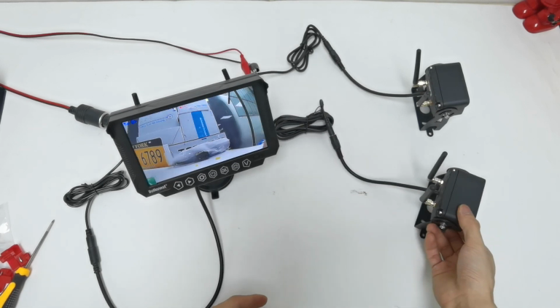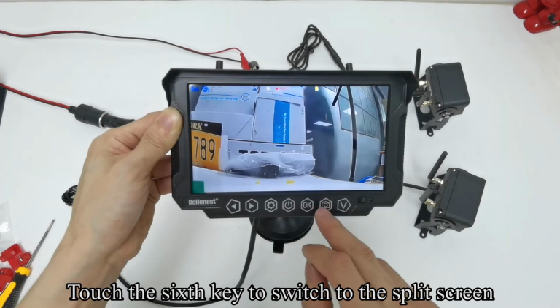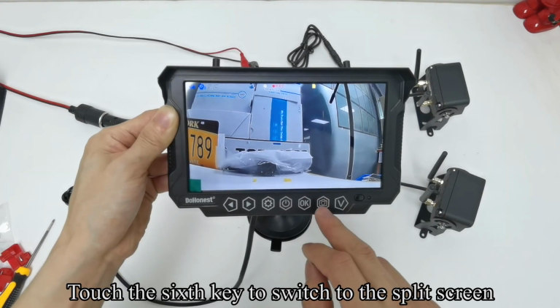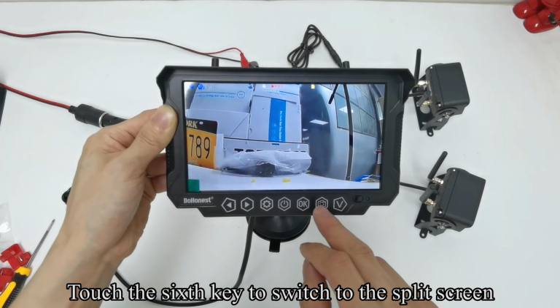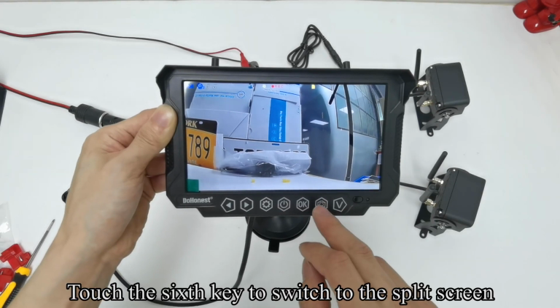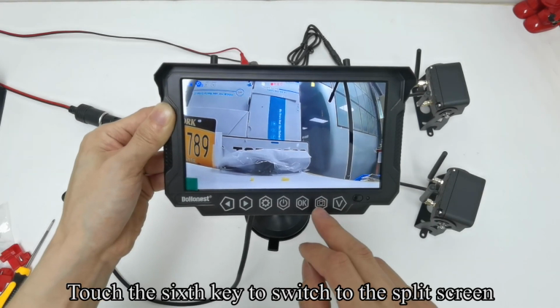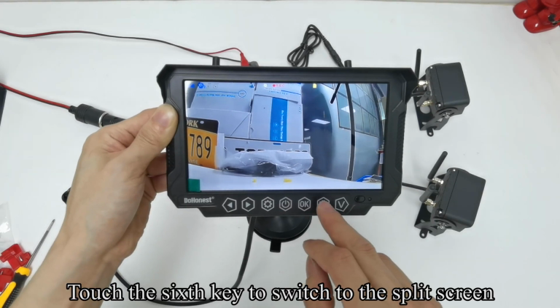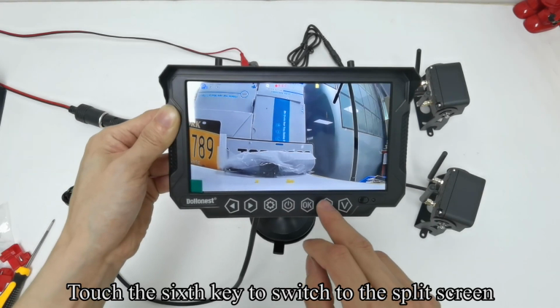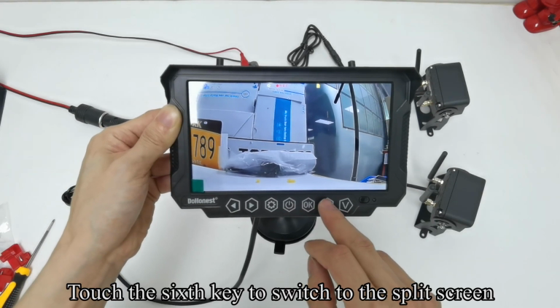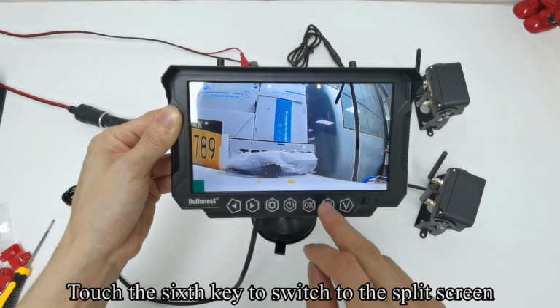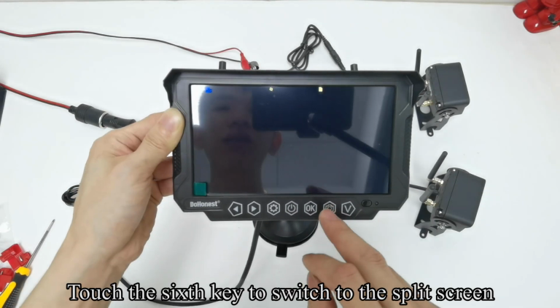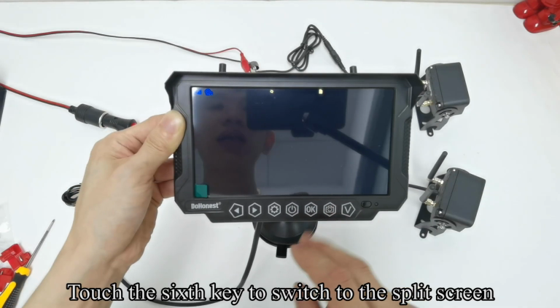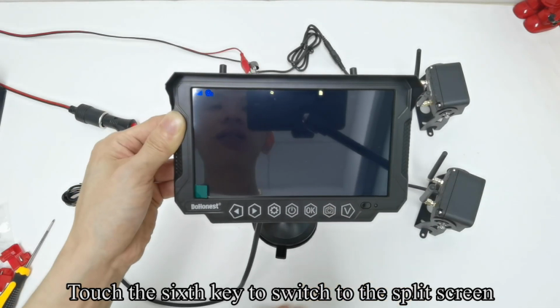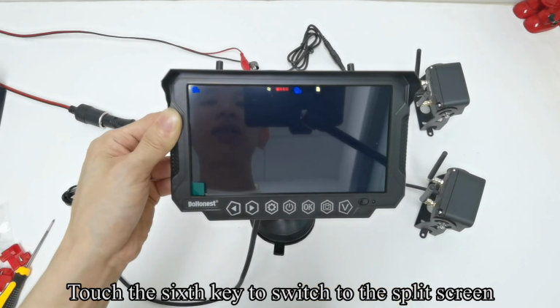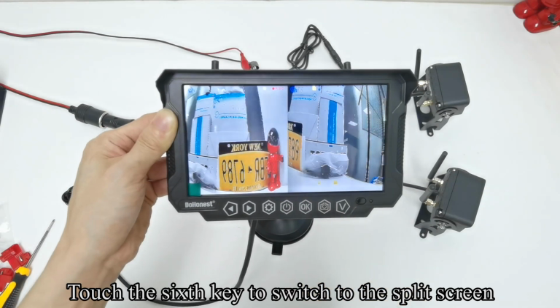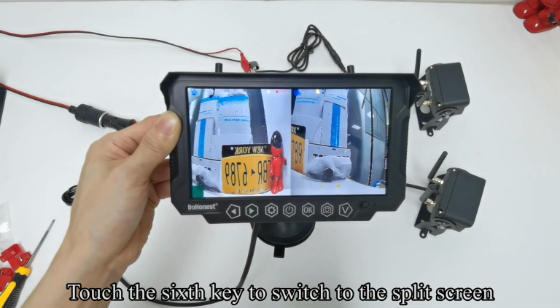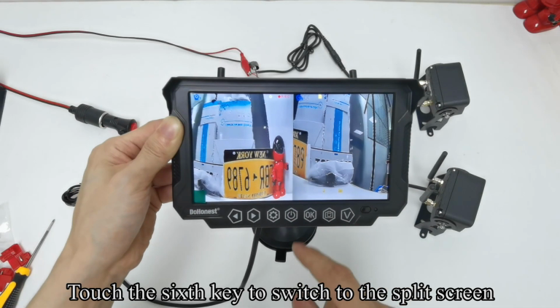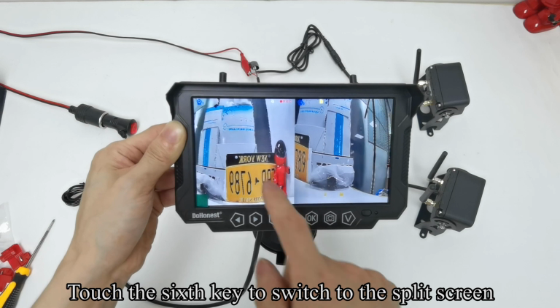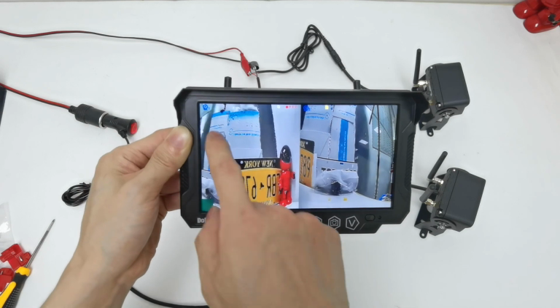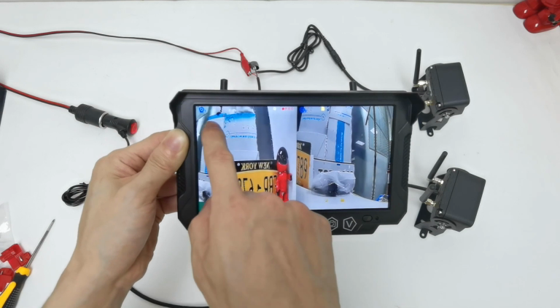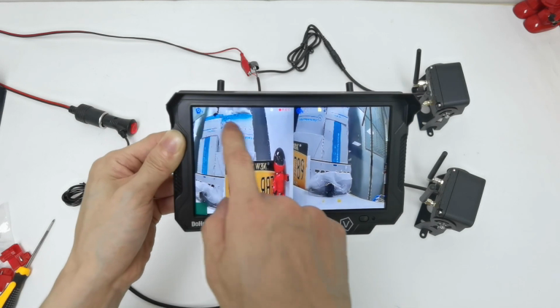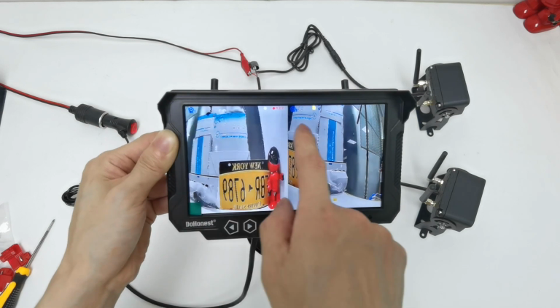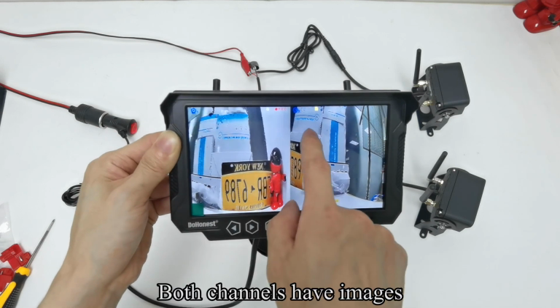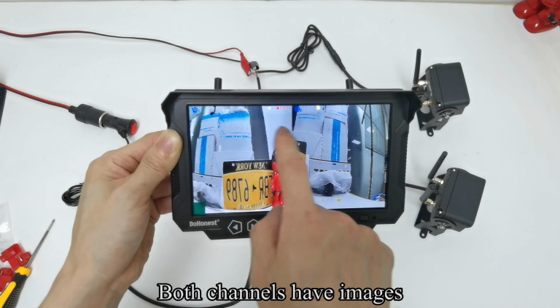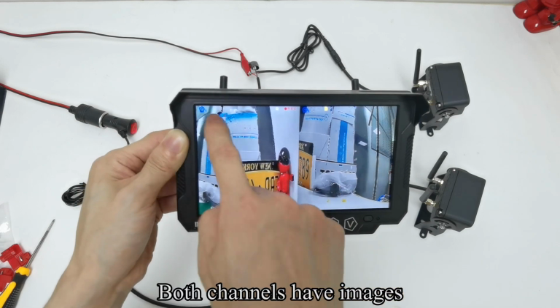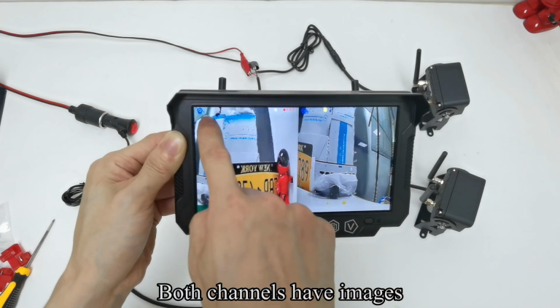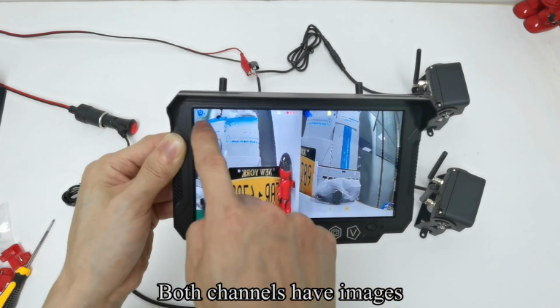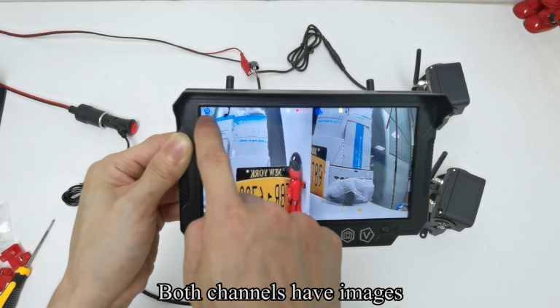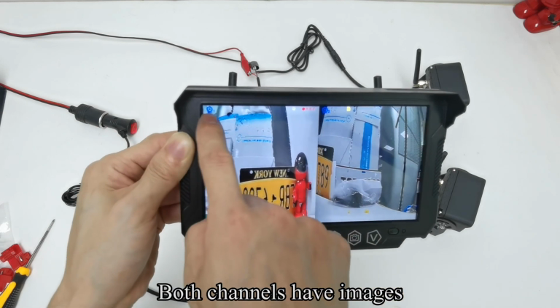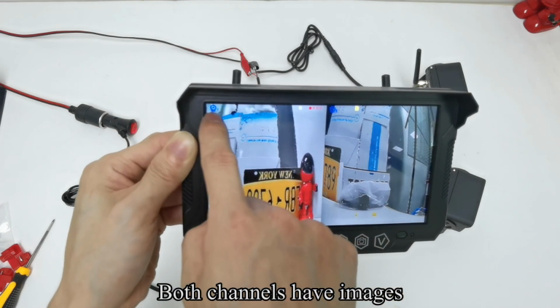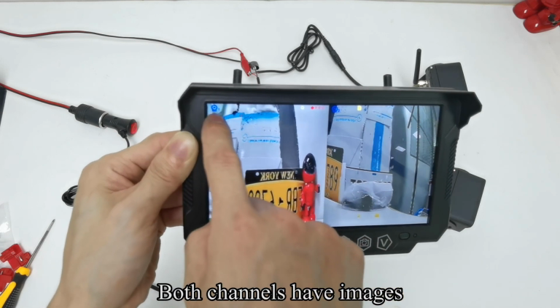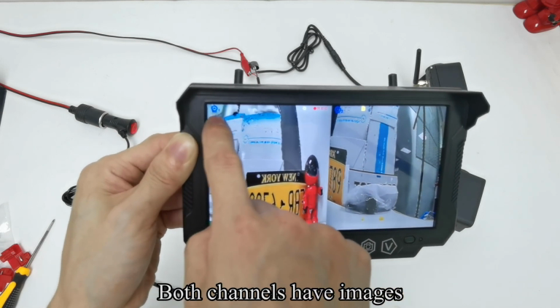Touch the sixth key to switch to the split screen. Both channels have images.